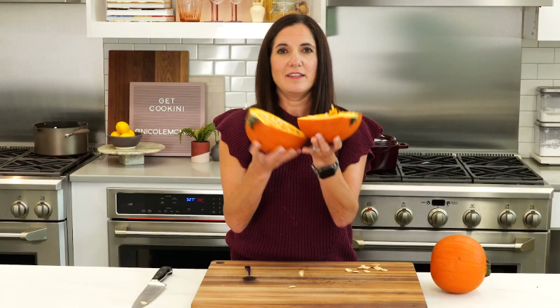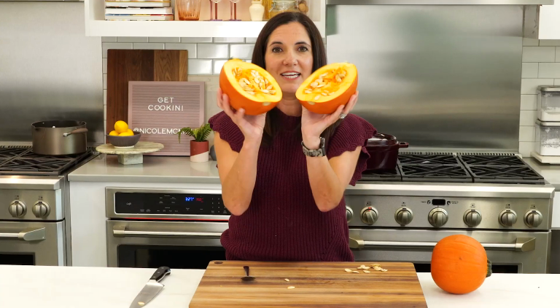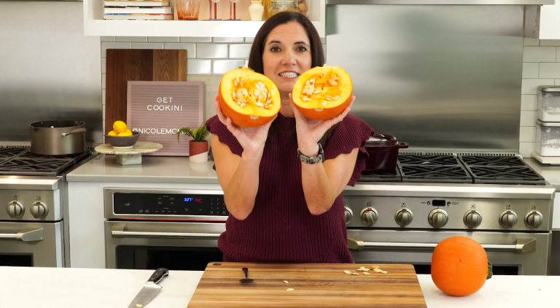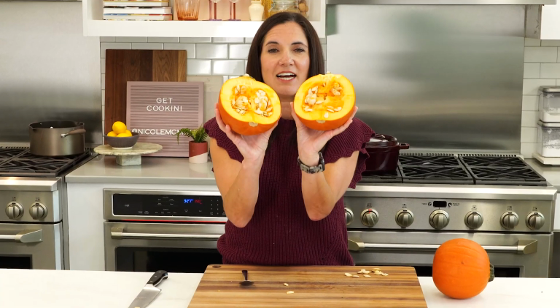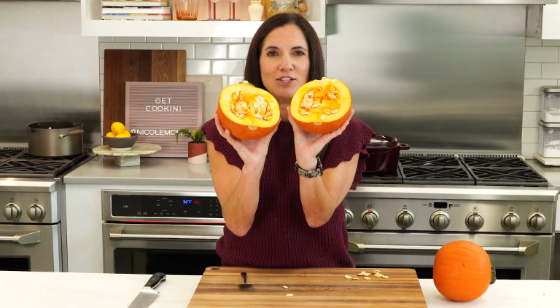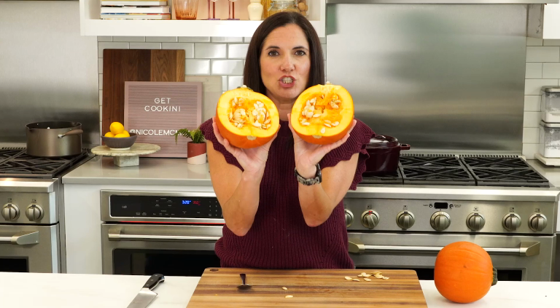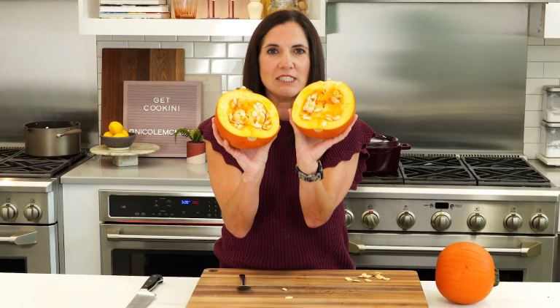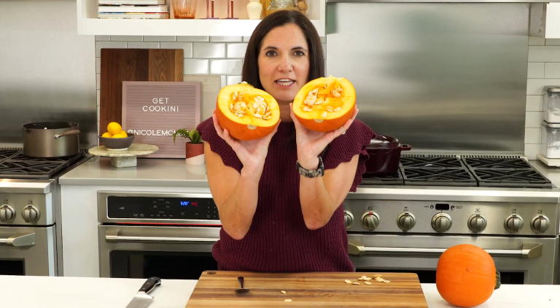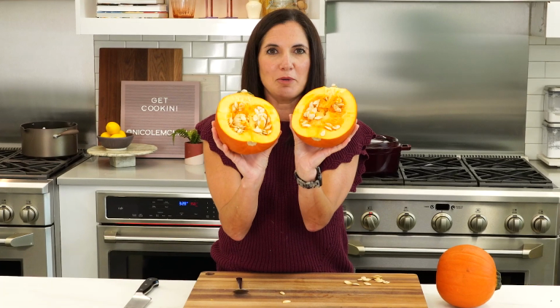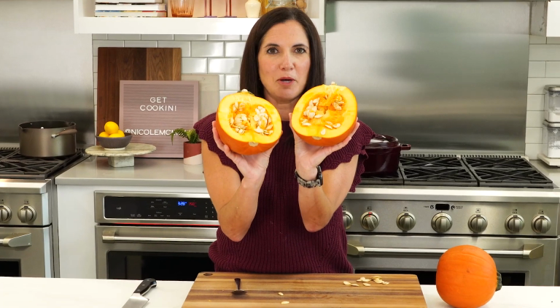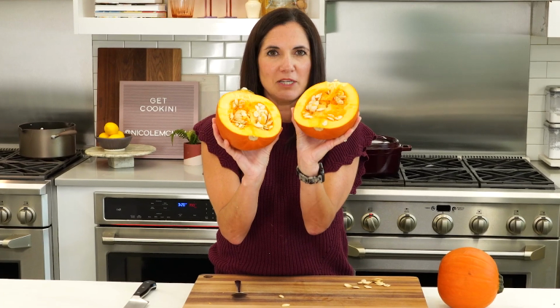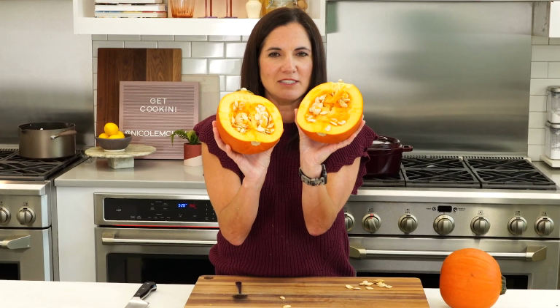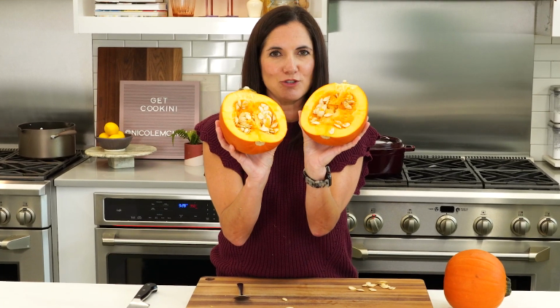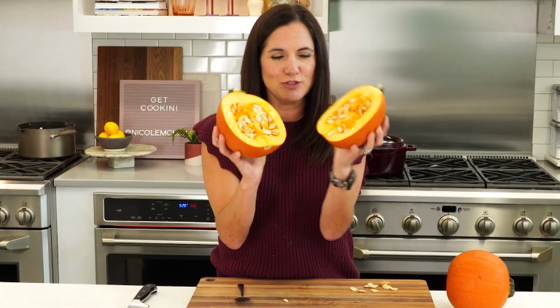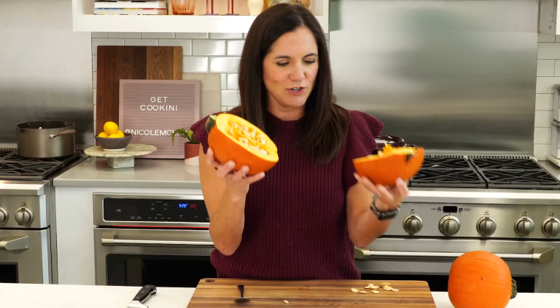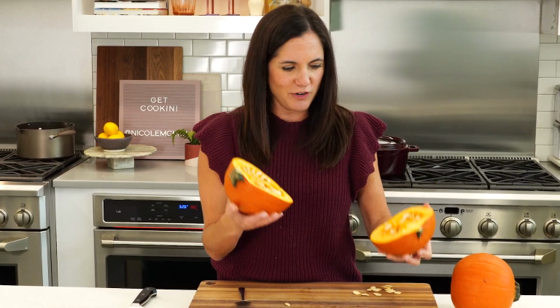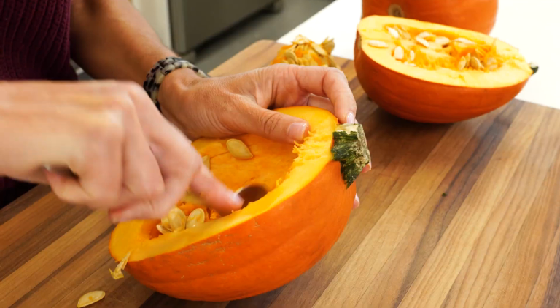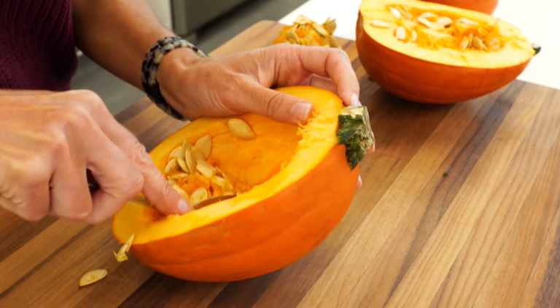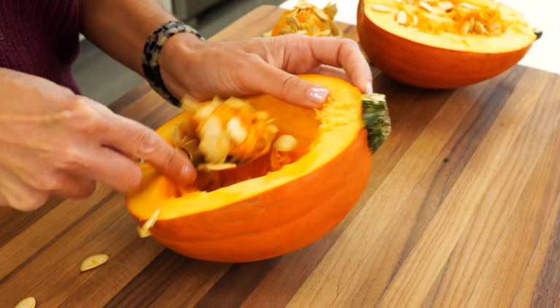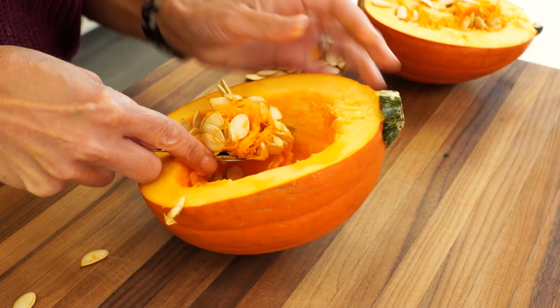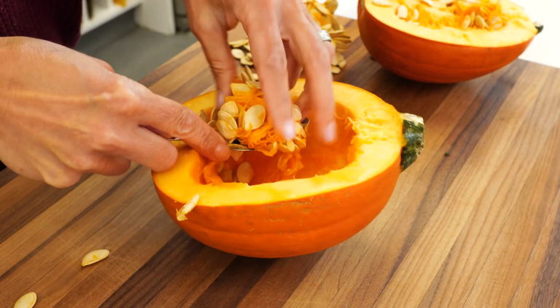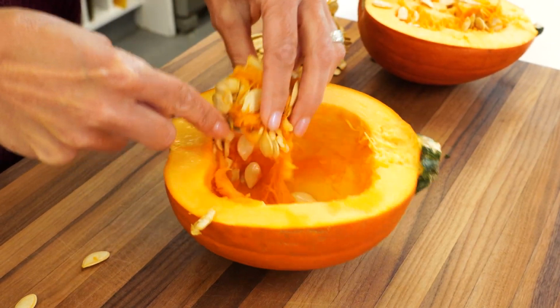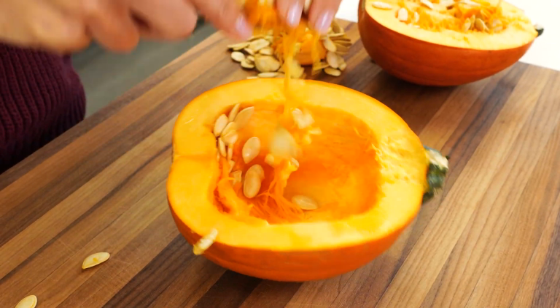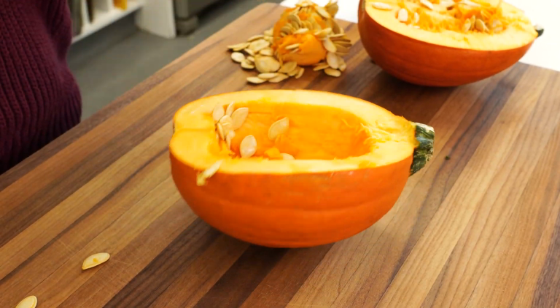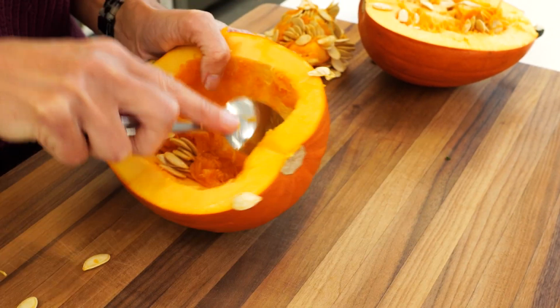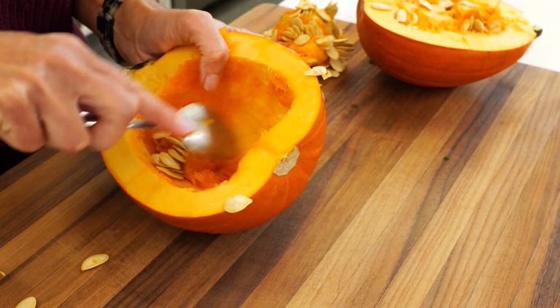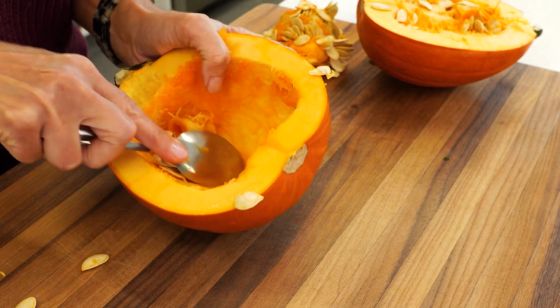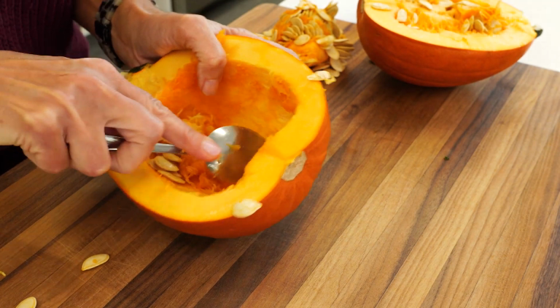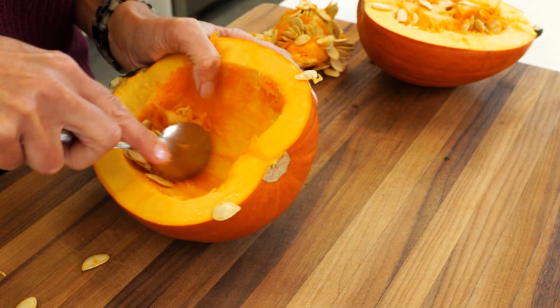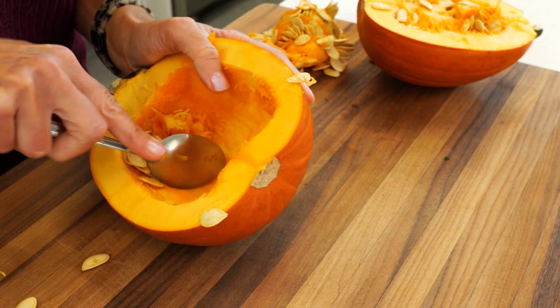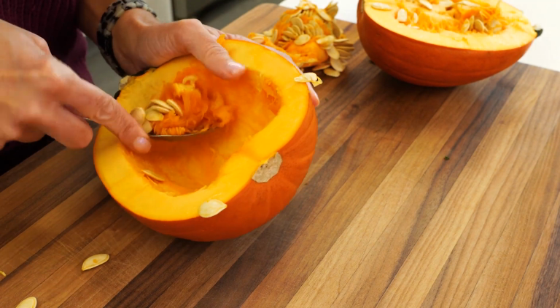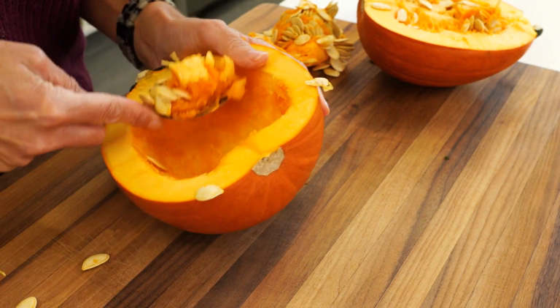The inside looks just like the big pumpkins that you use for carving. So I'm going to scoop out the seeds, and then you want to scoop out all that pulp on the inside.